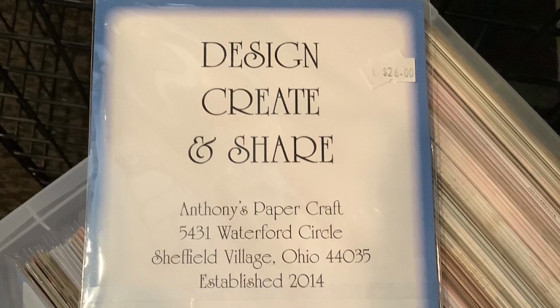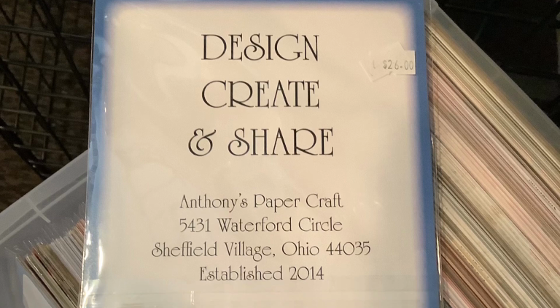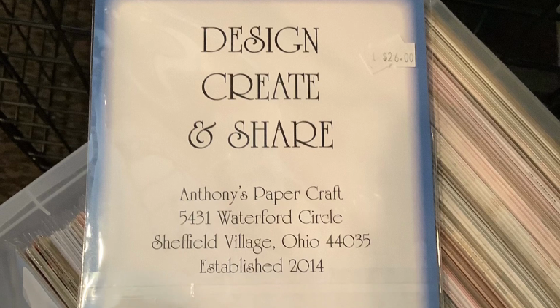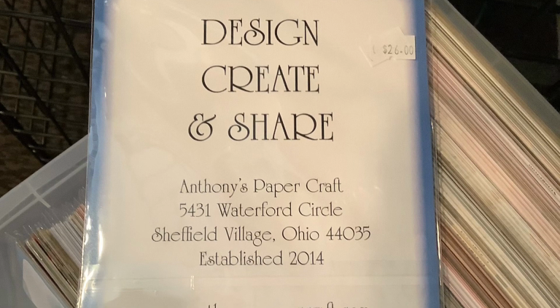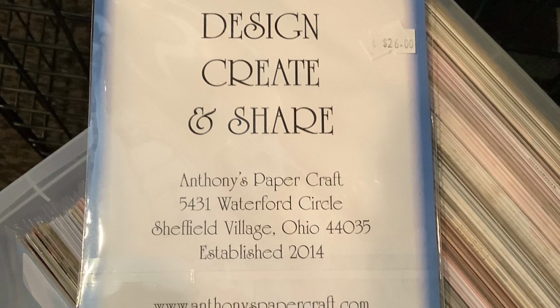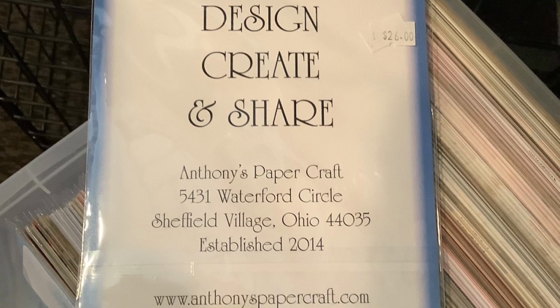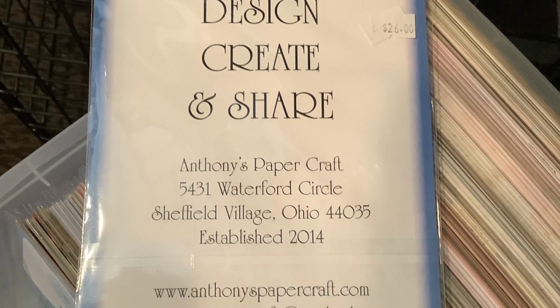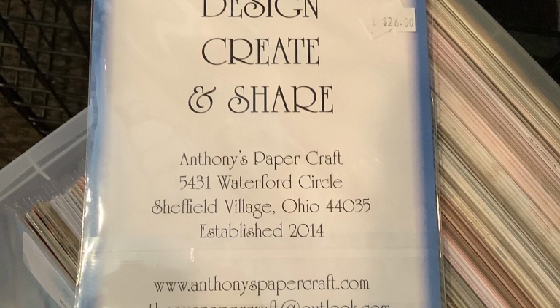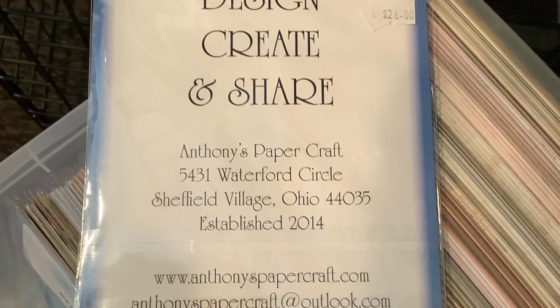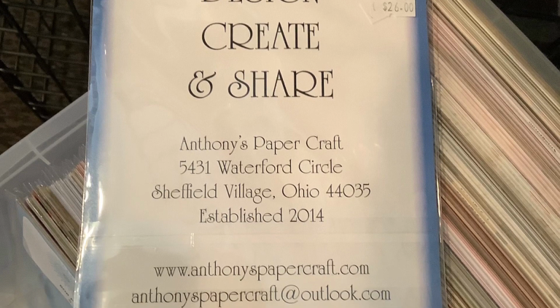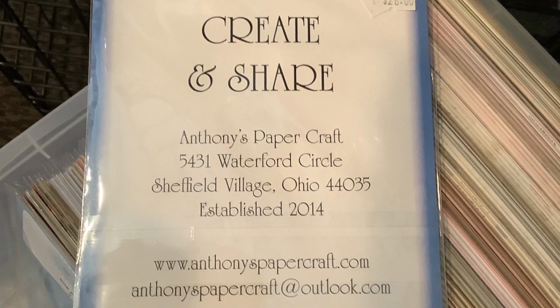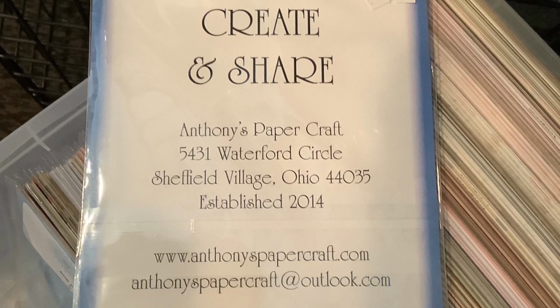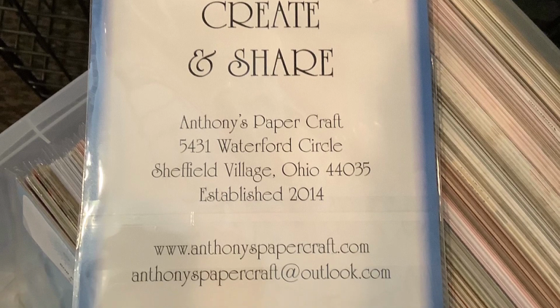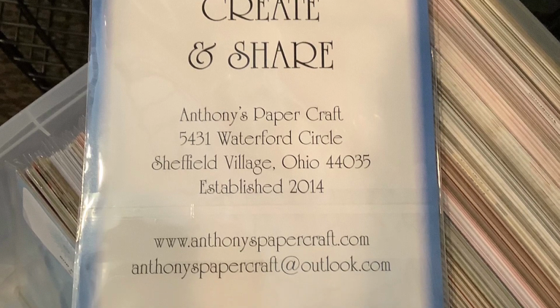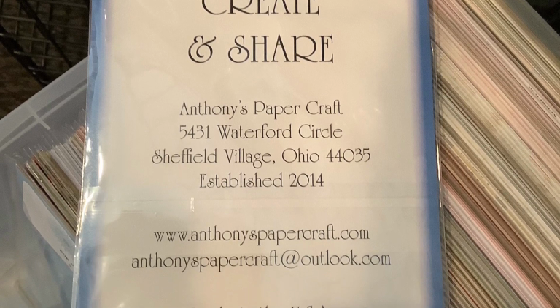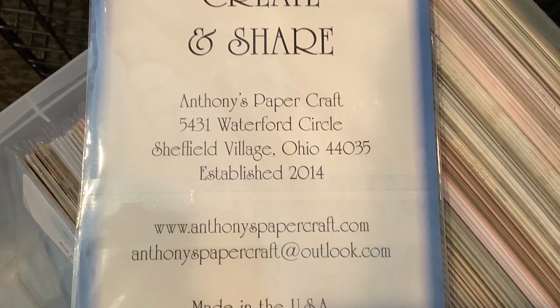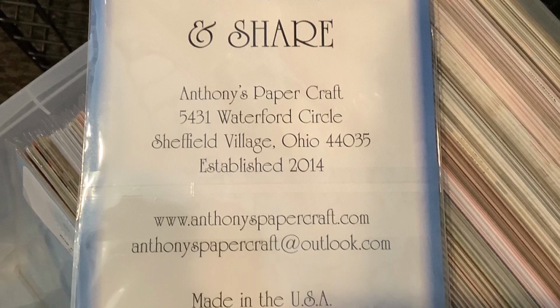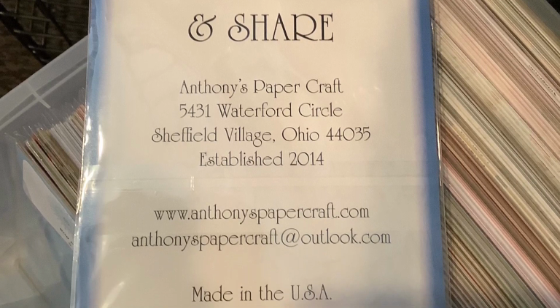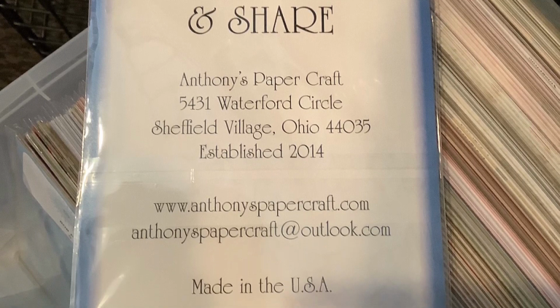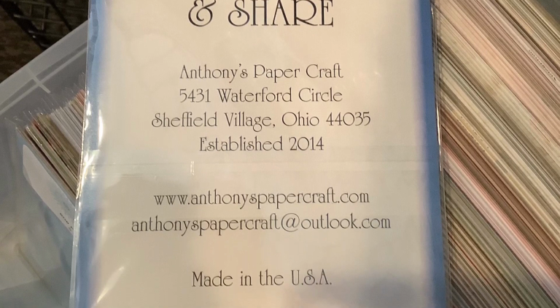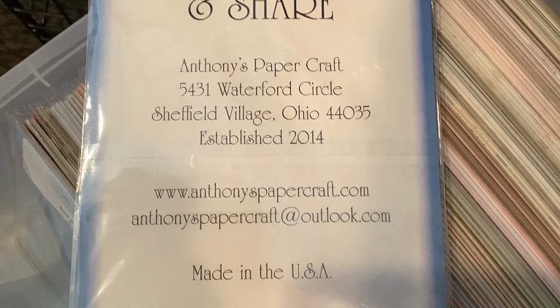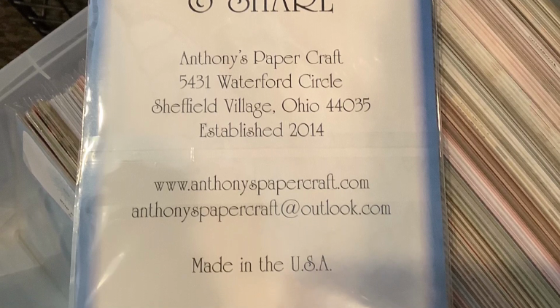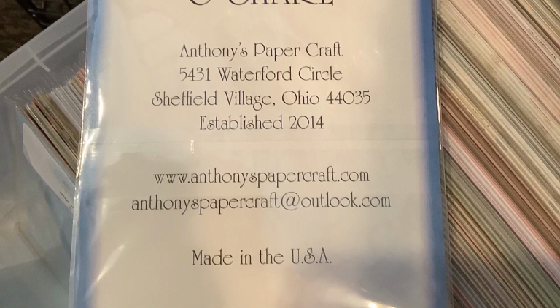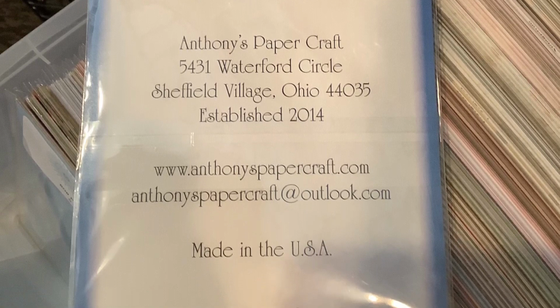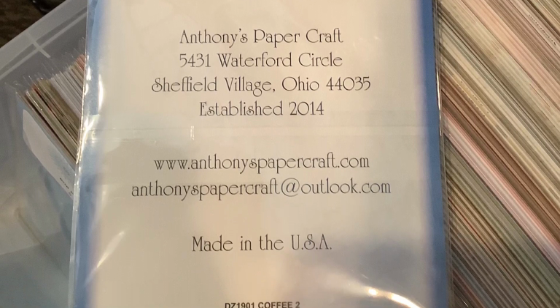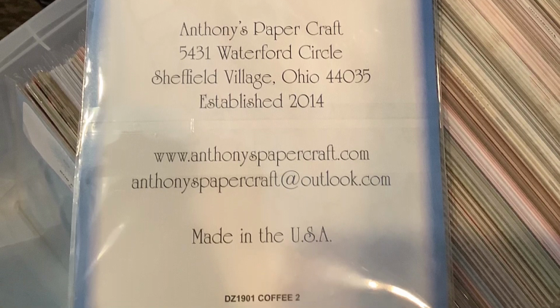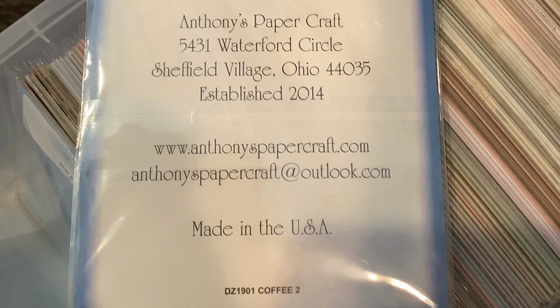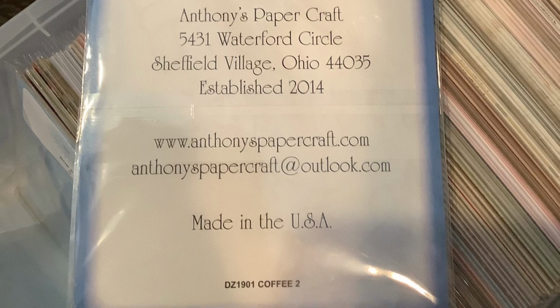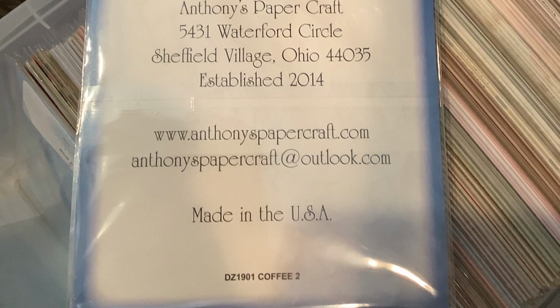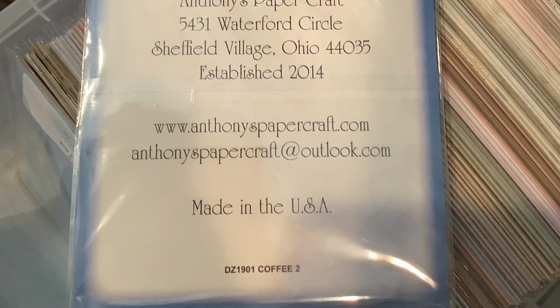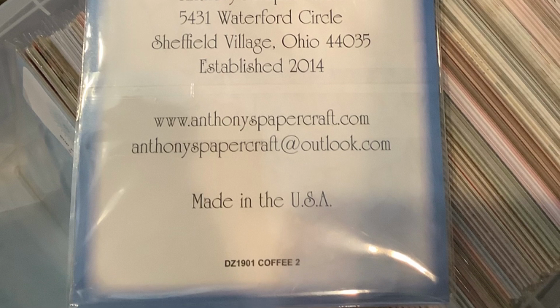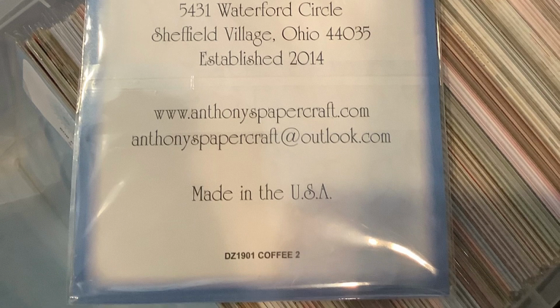If you're interested in Anthony's Paper Crafts, it looks like they're located in Ohio. I will put the website in the description.